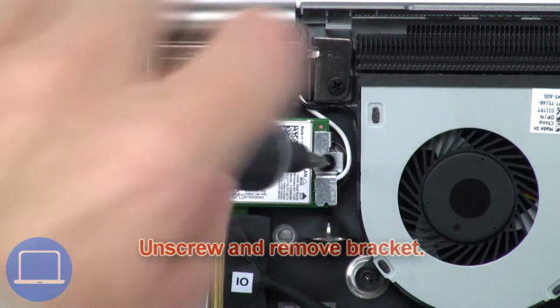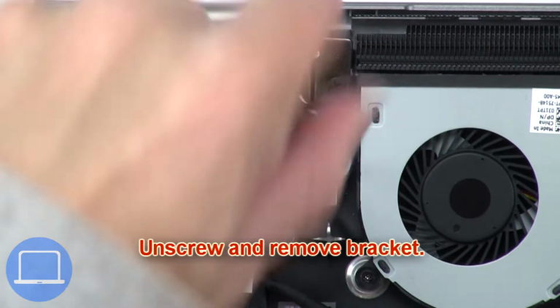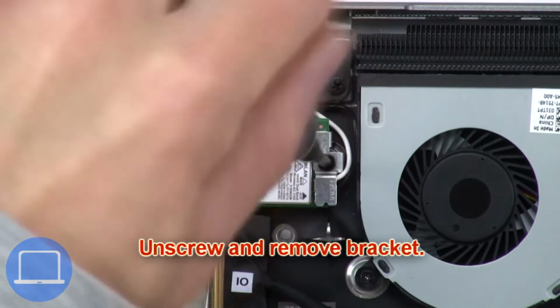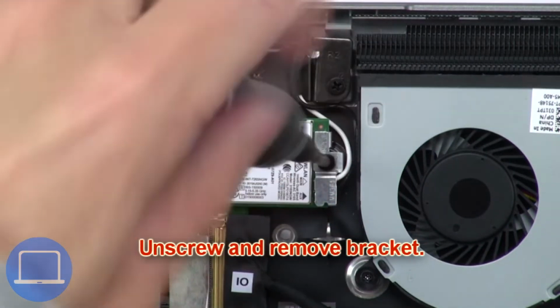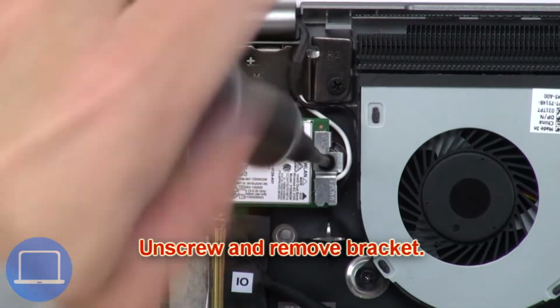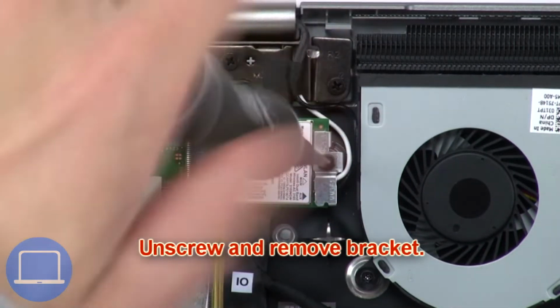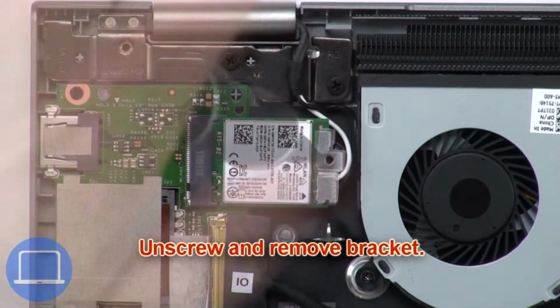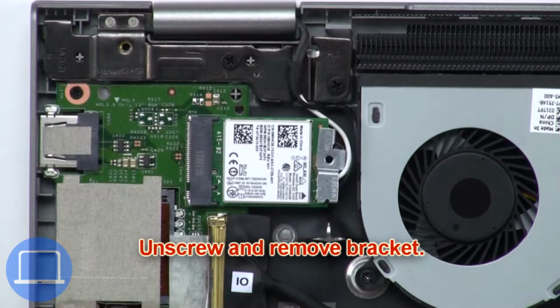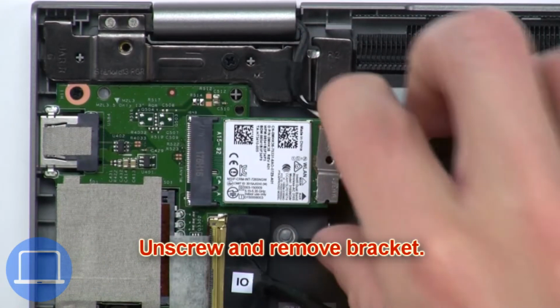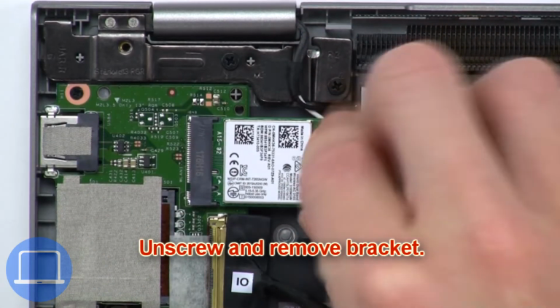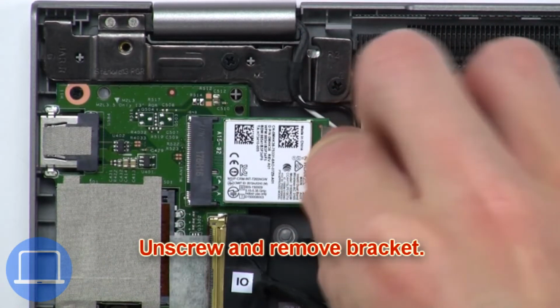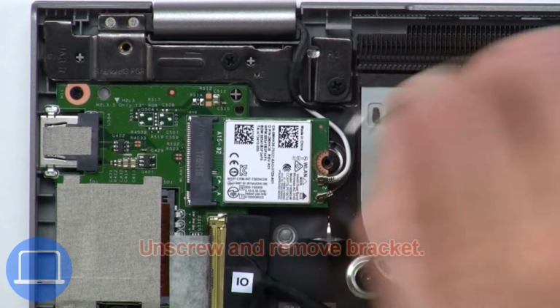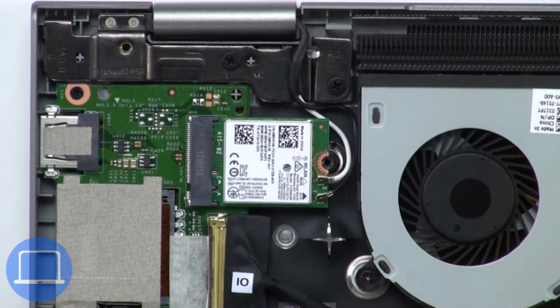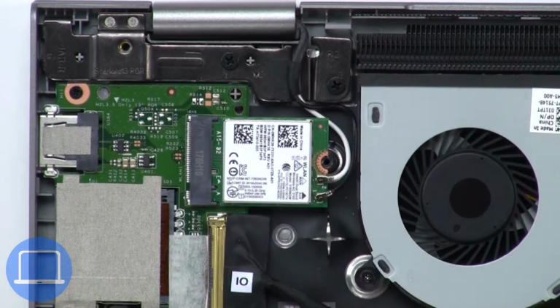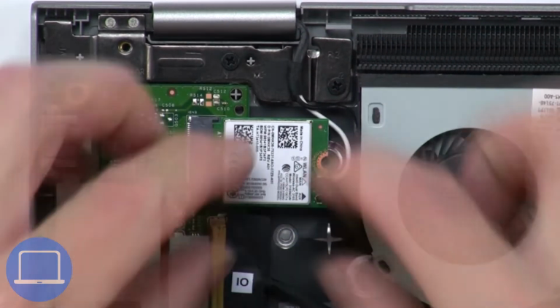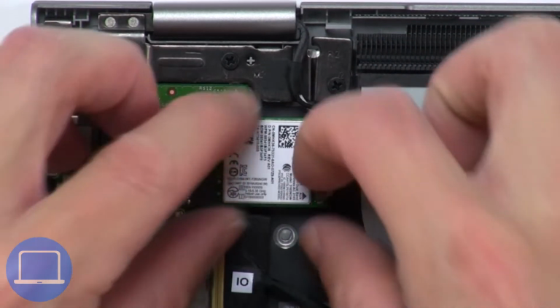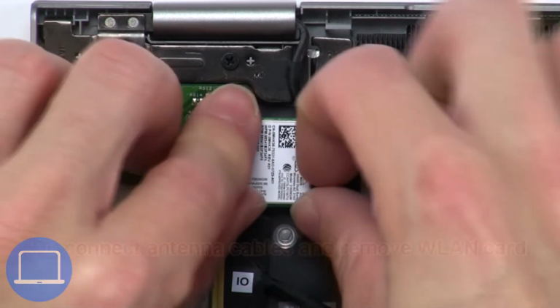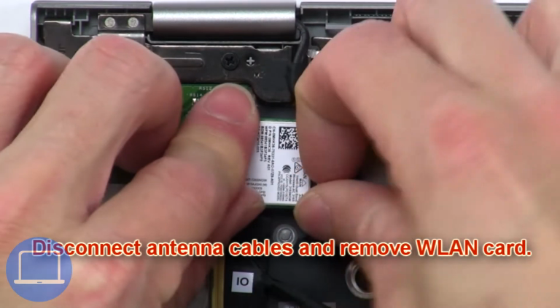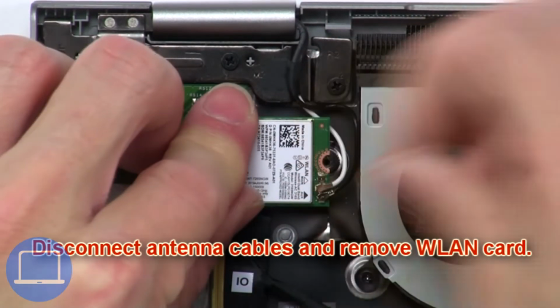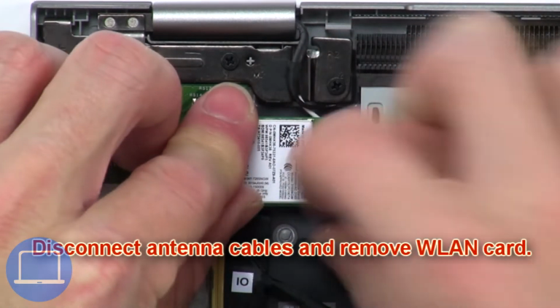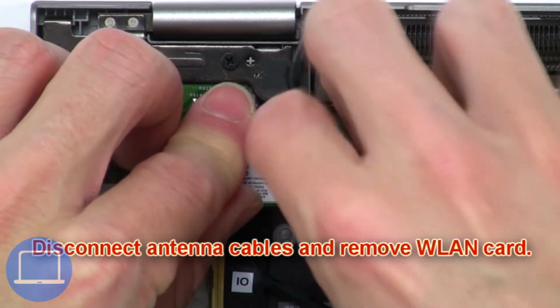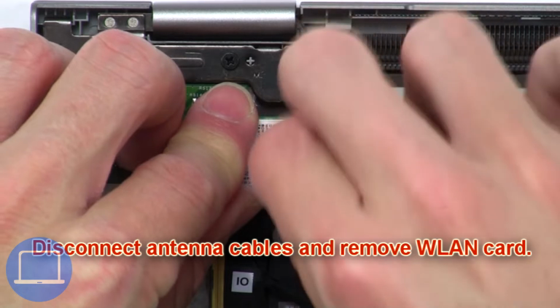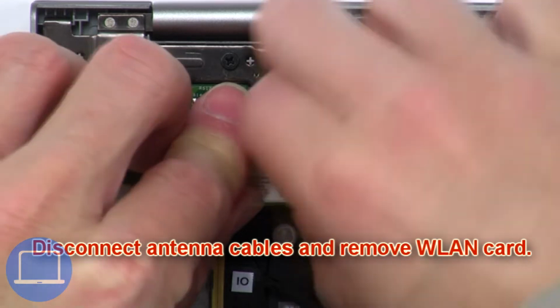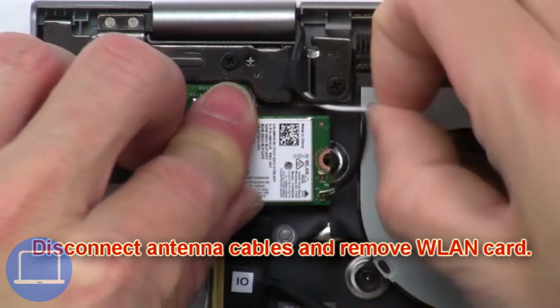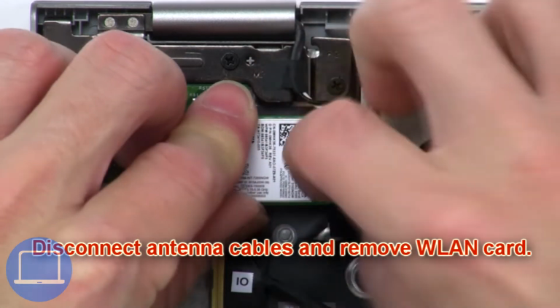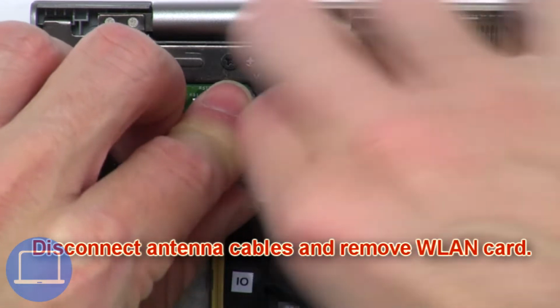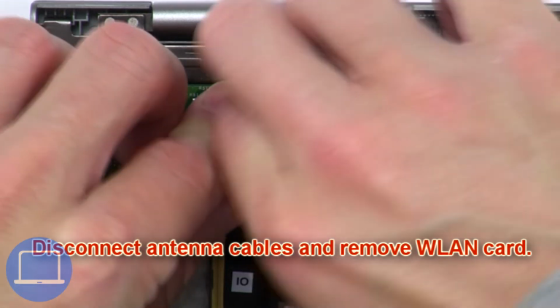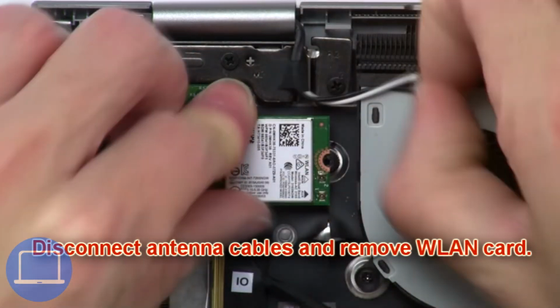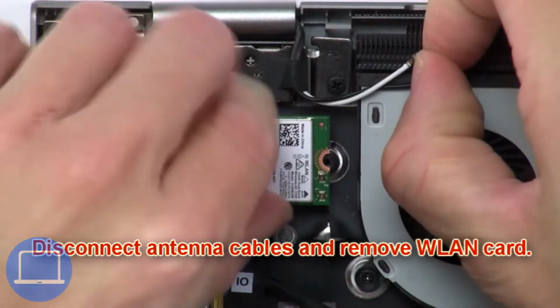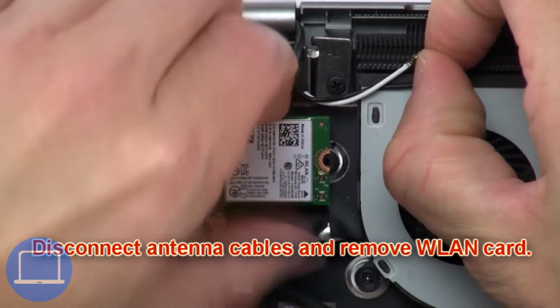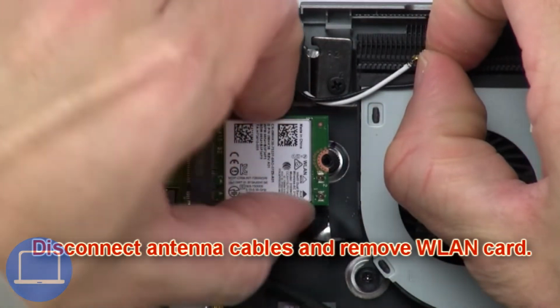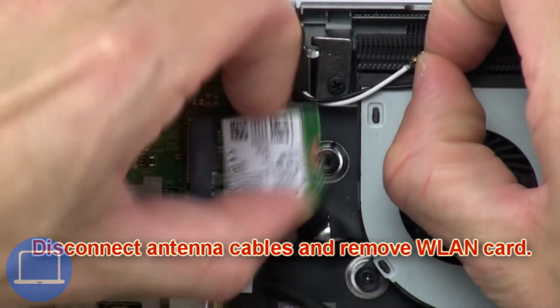Now unscrew and remove the bracket. Next, disconnect the antenna cables and remove the wireless card.